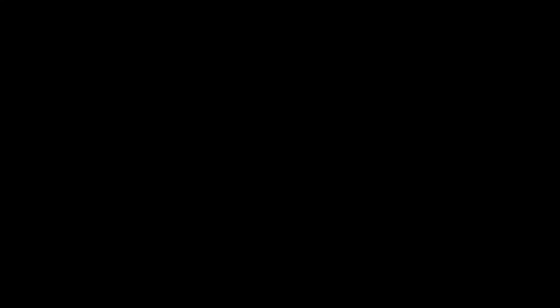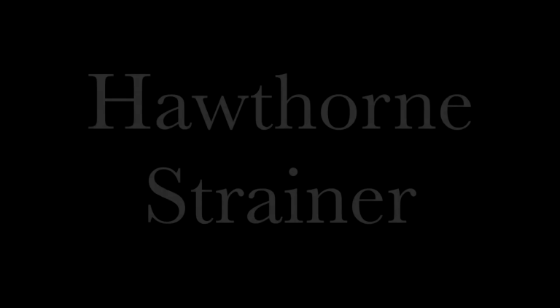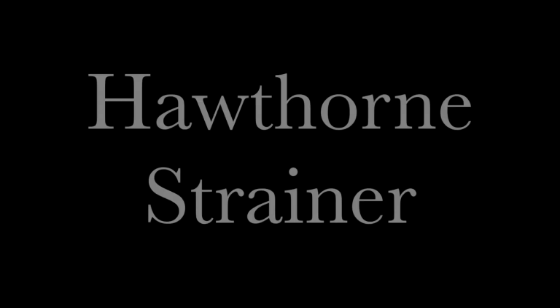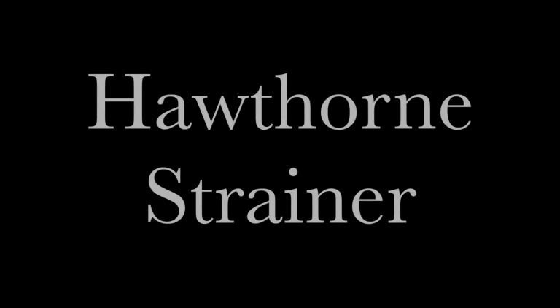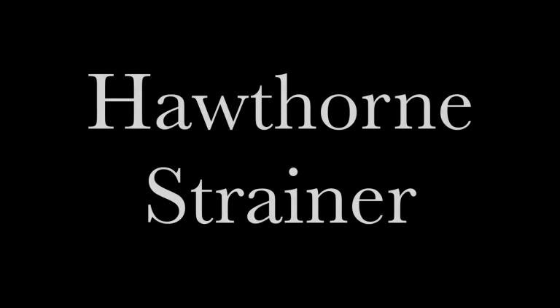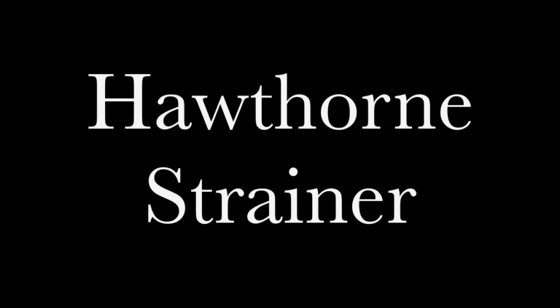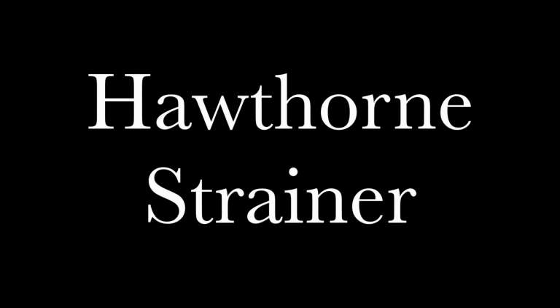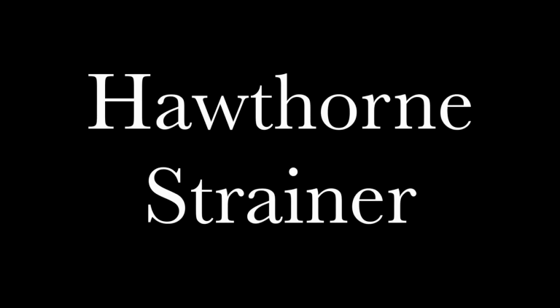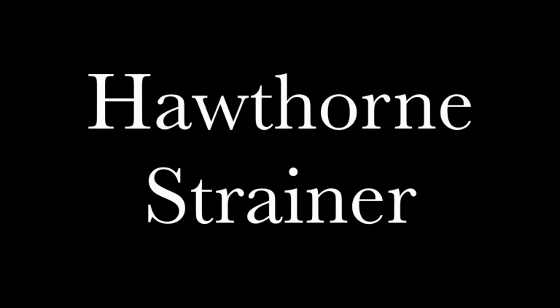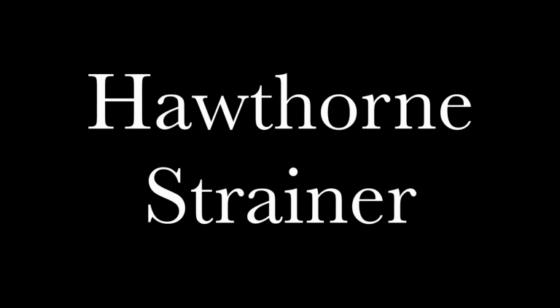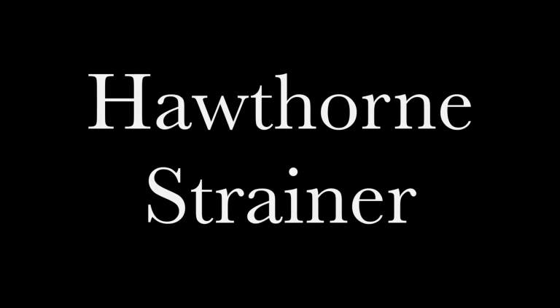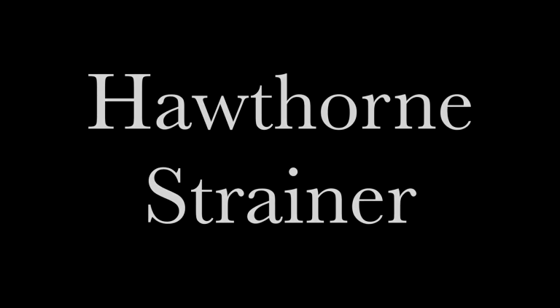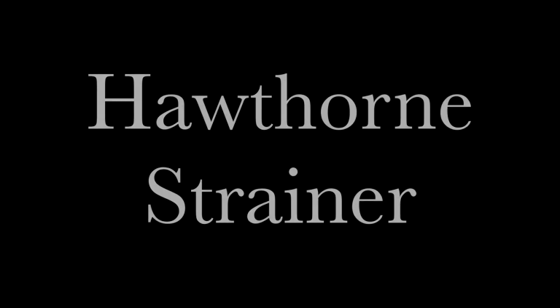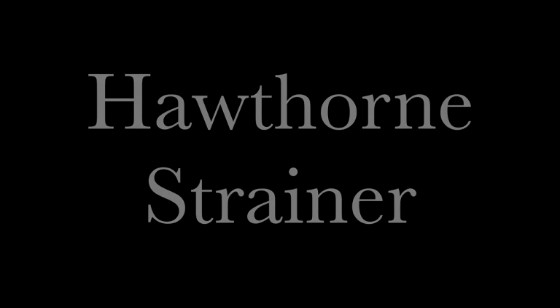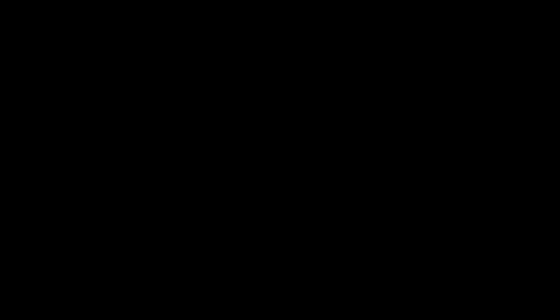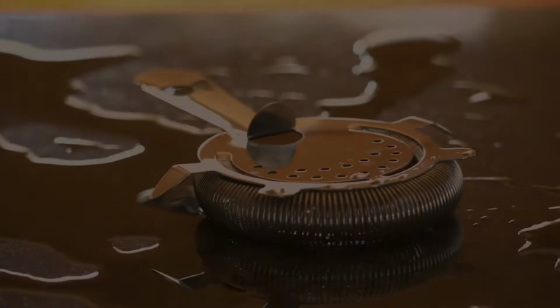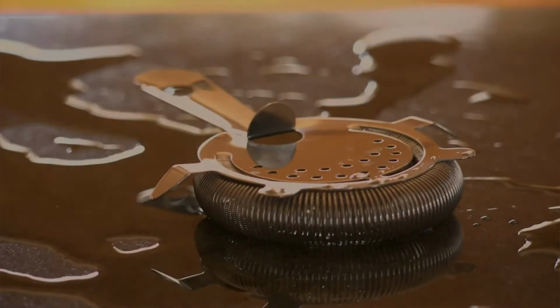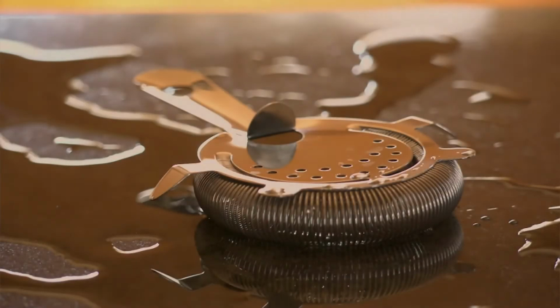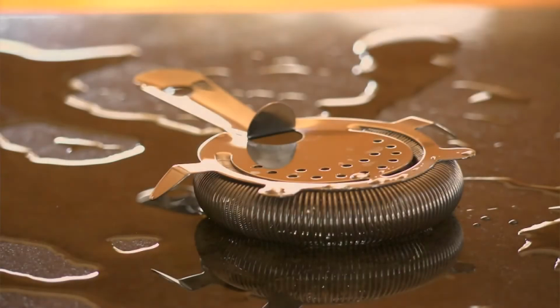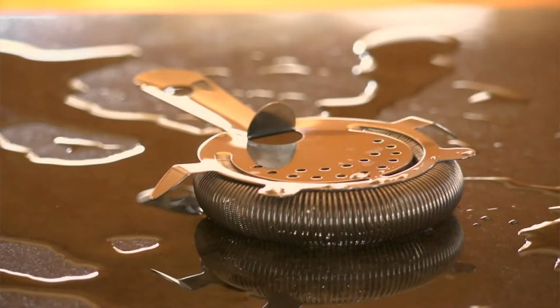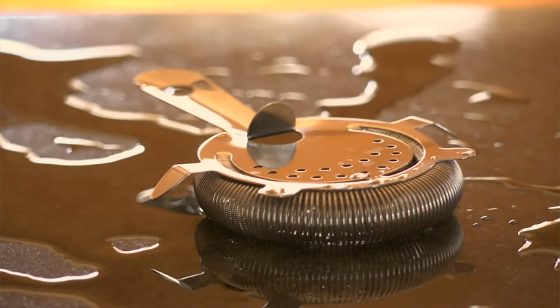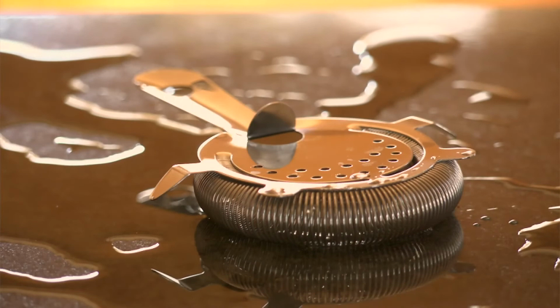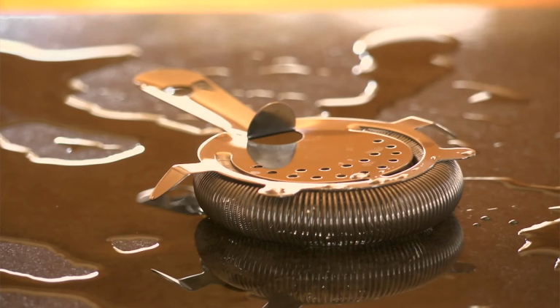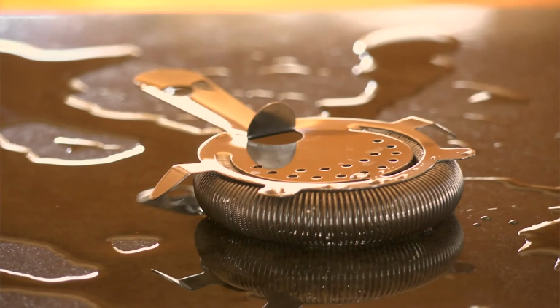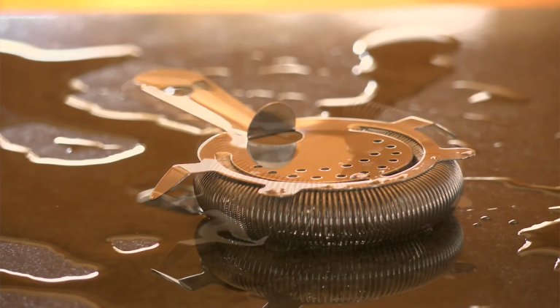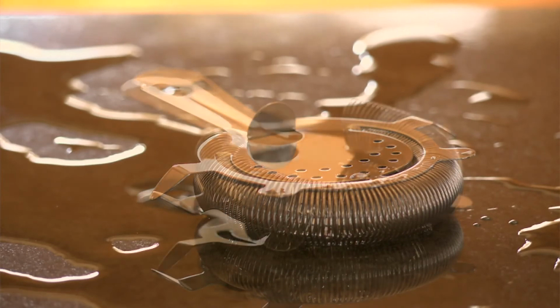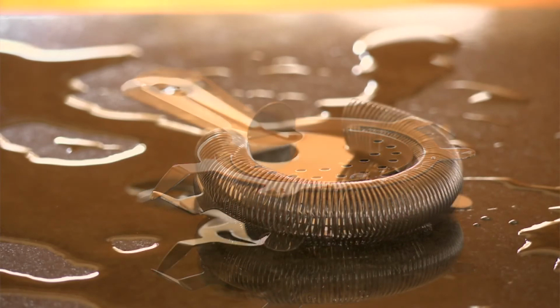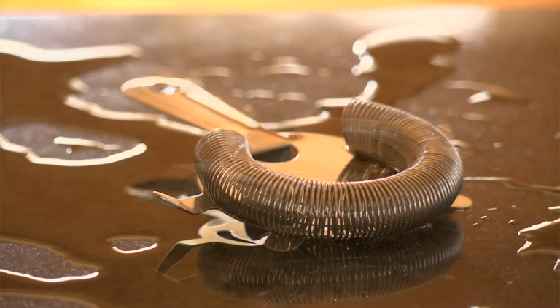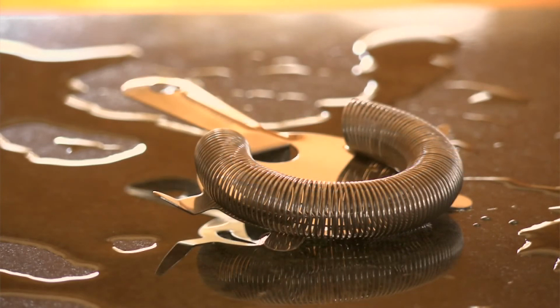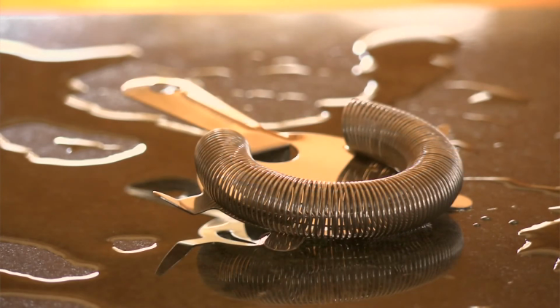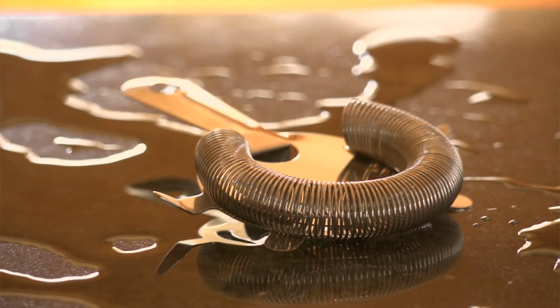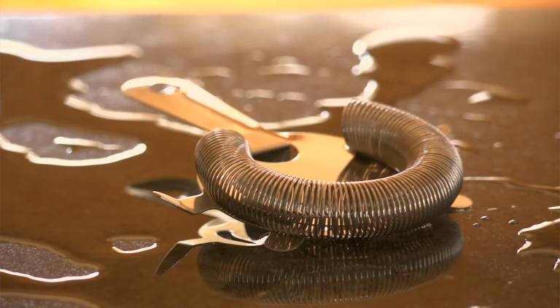Hawthorne strainer. This is used when straining liquid from the metal half of a Boston shaker.